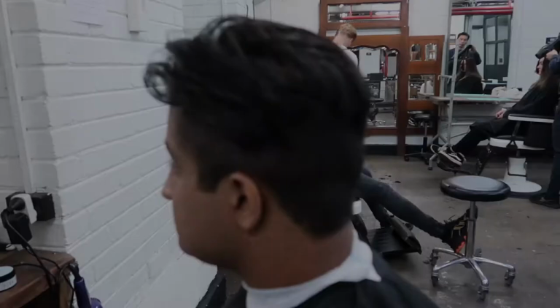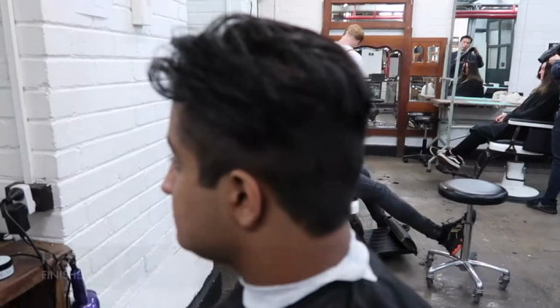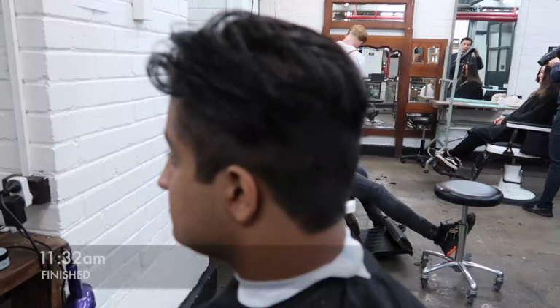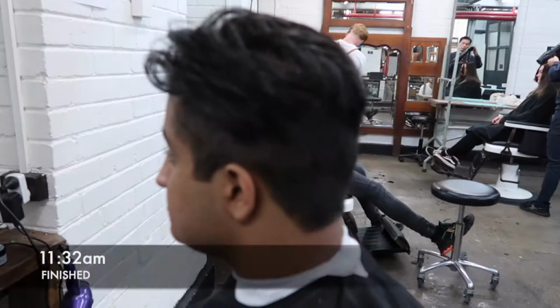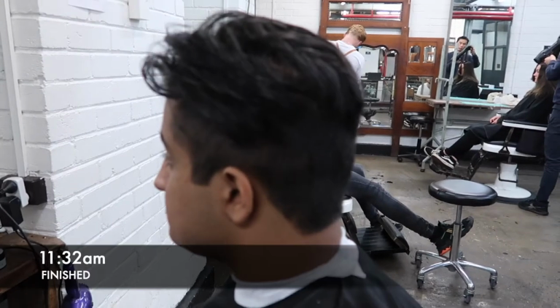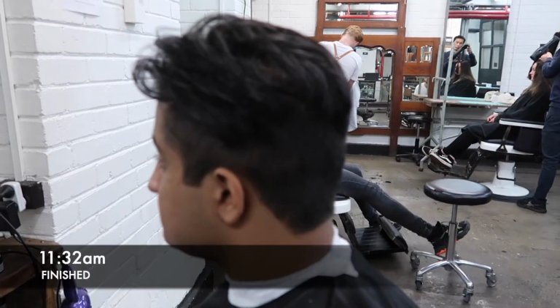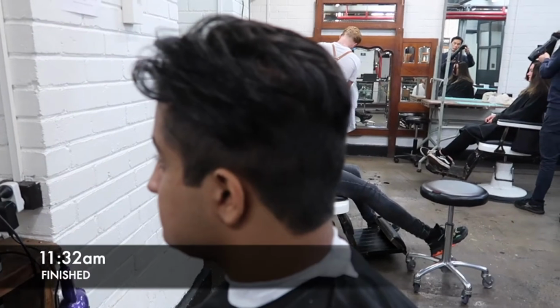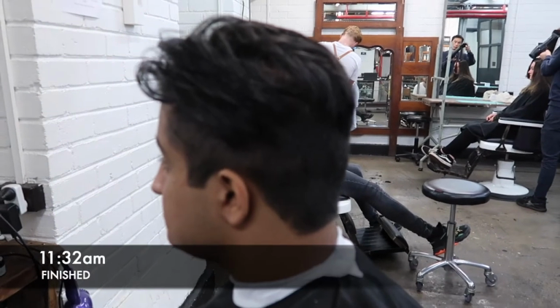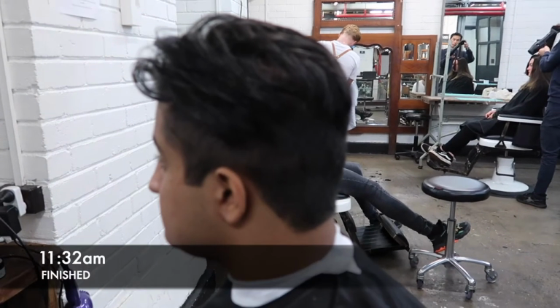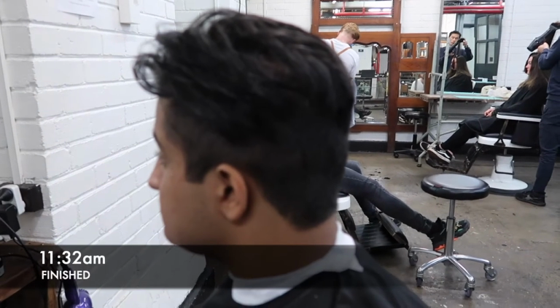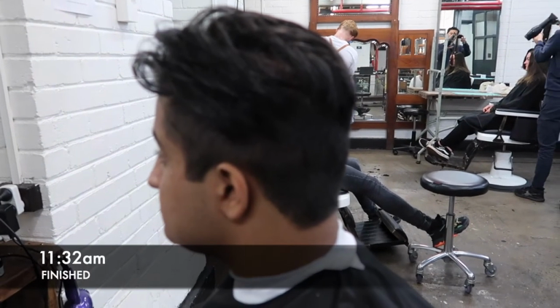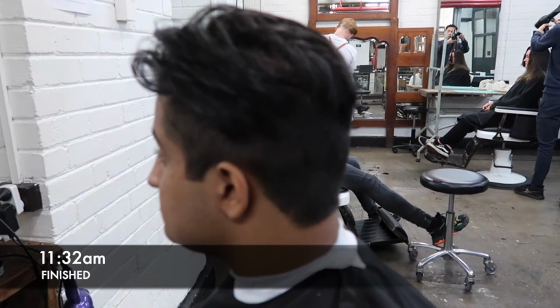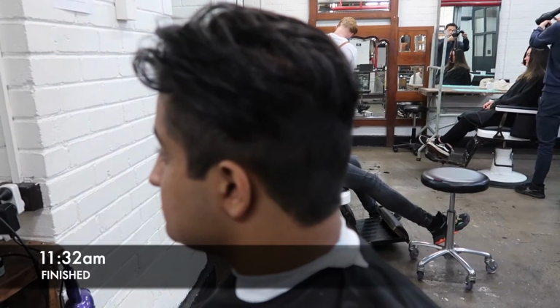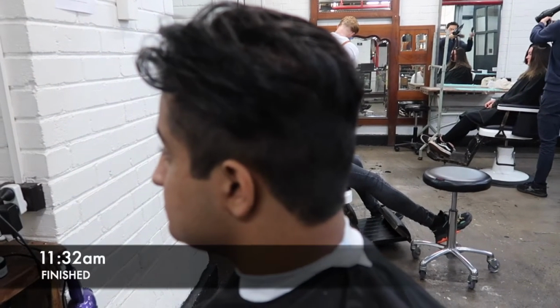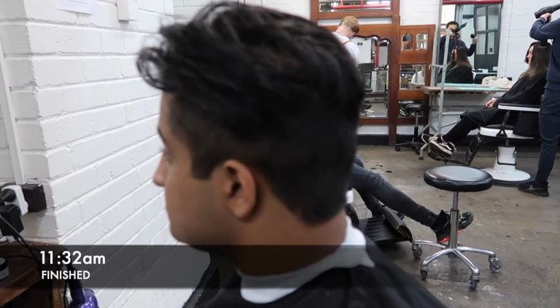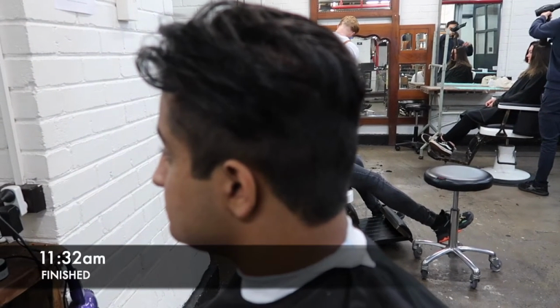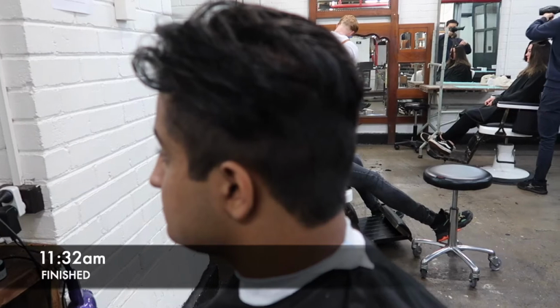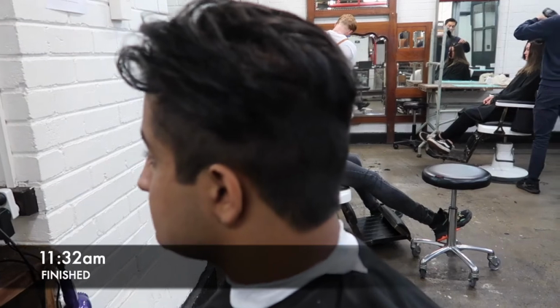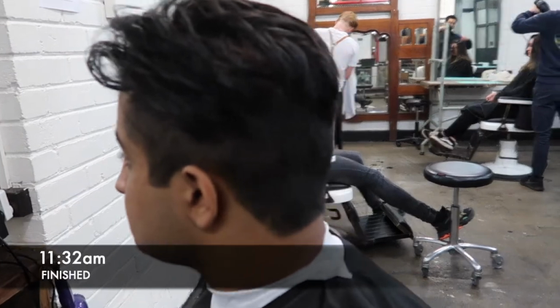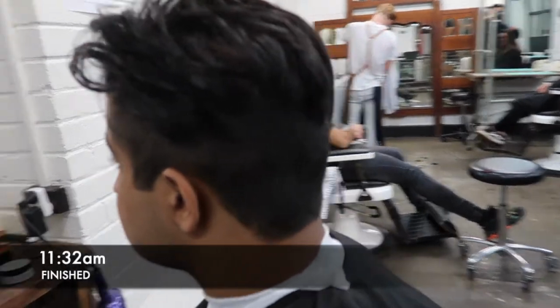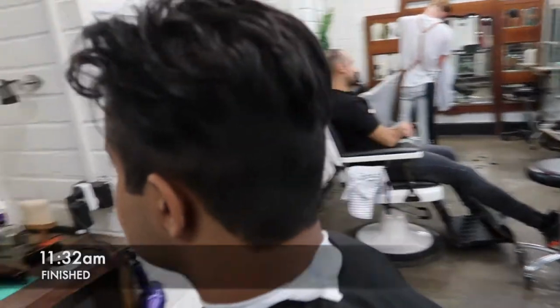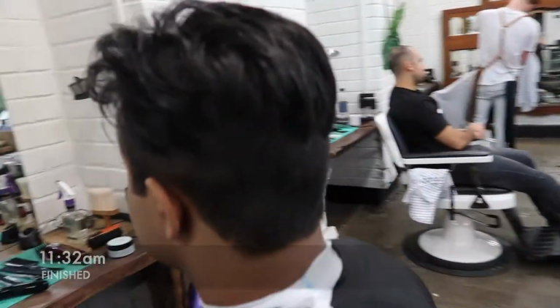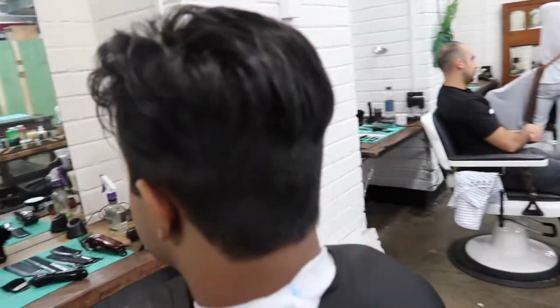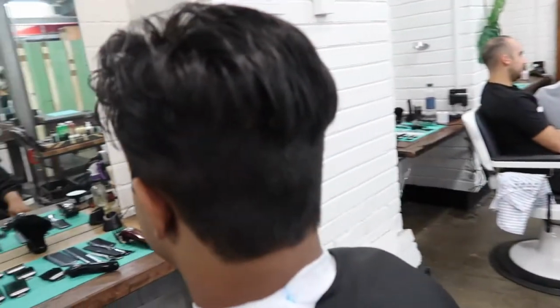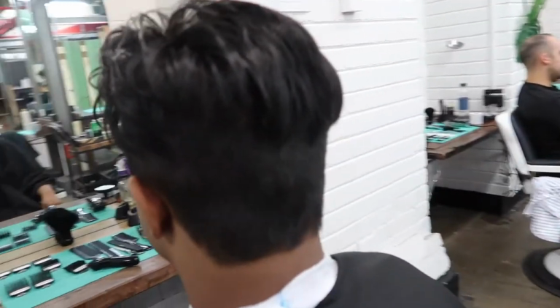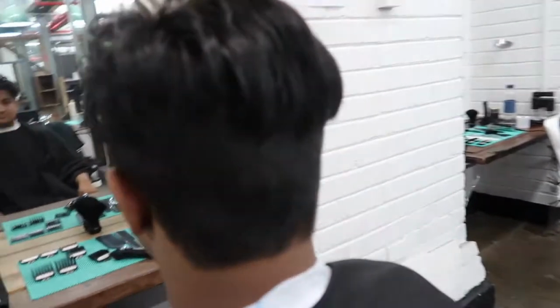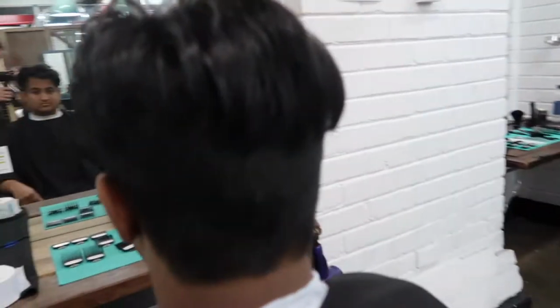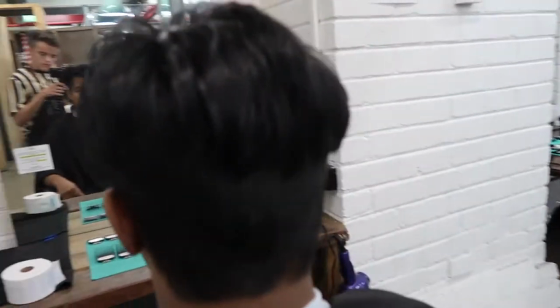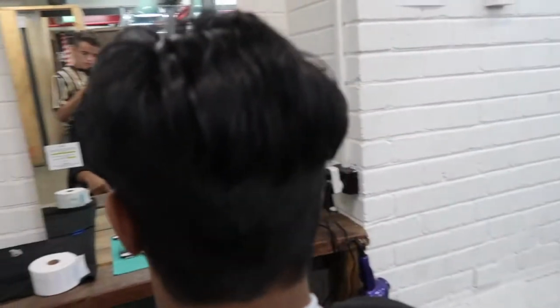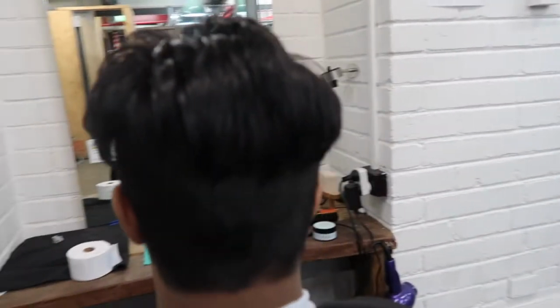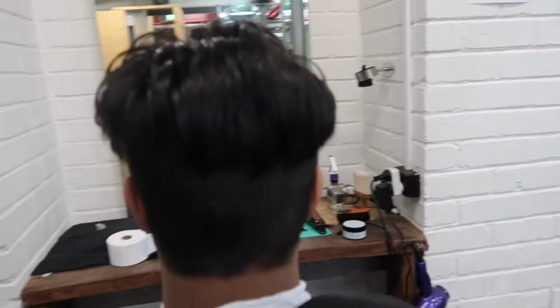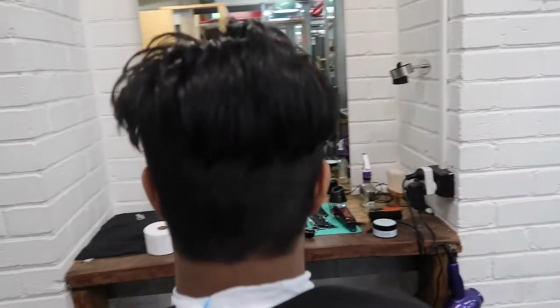So this is the end result. I like the cut overall but I would have liked to put some product in to make the hair sit better.